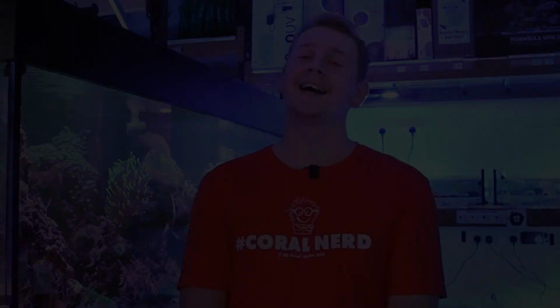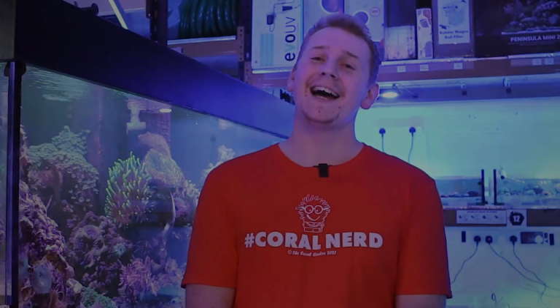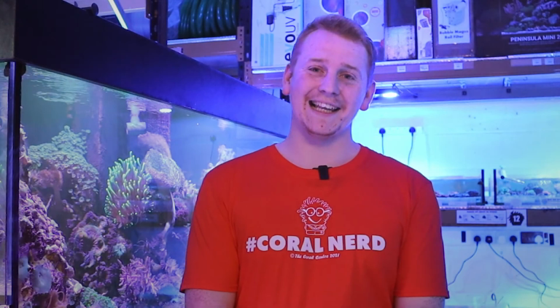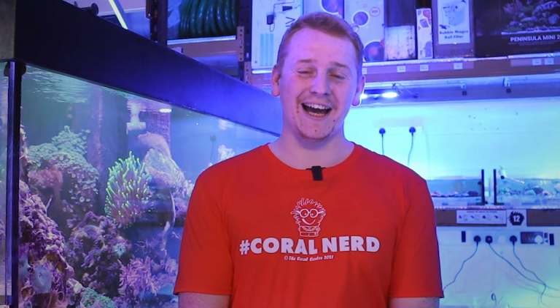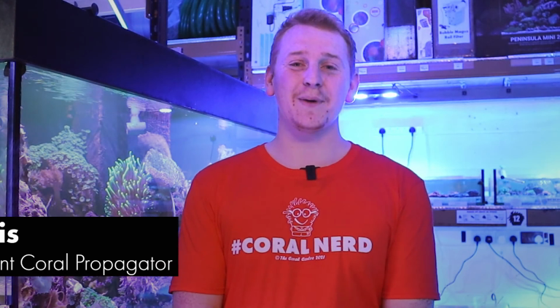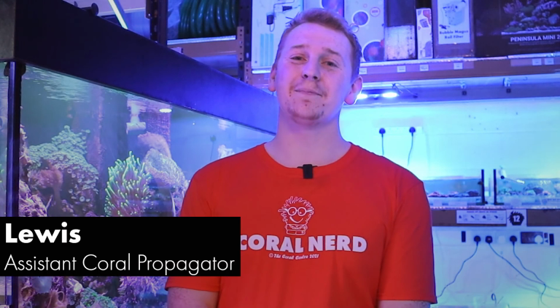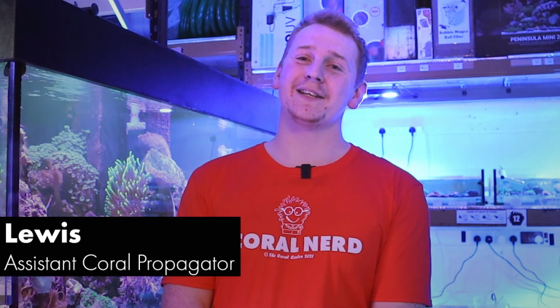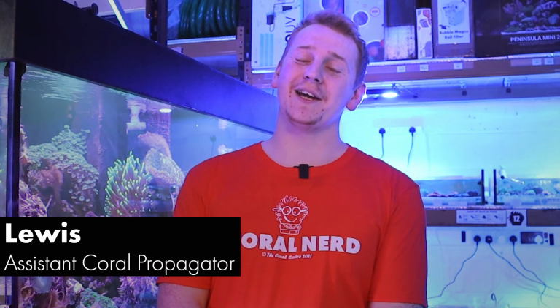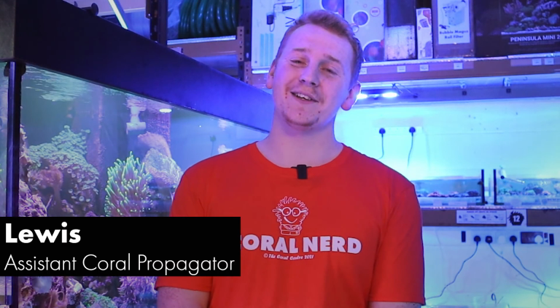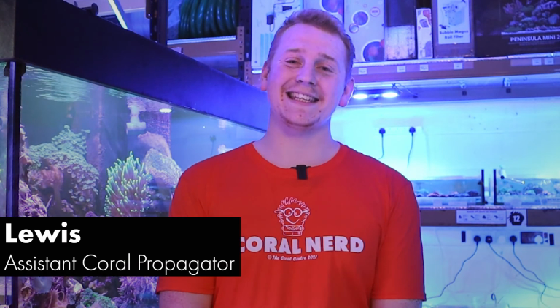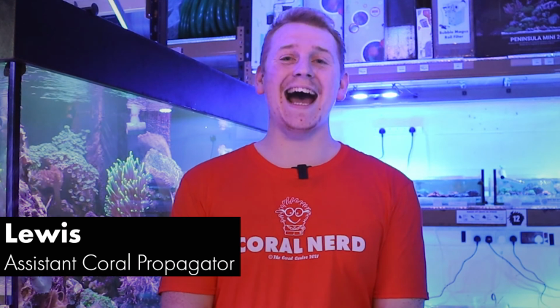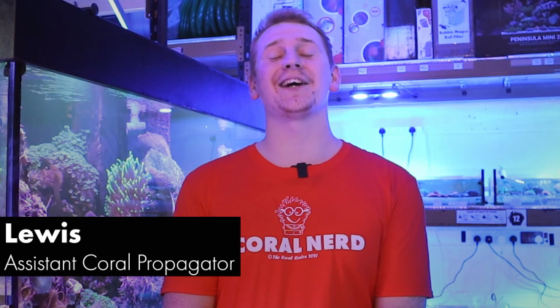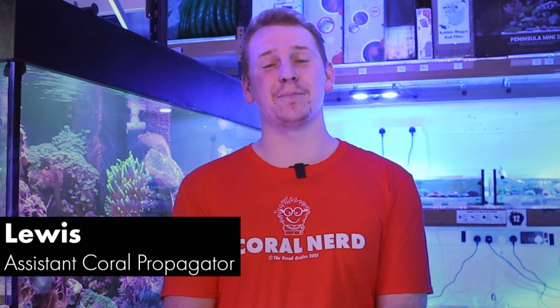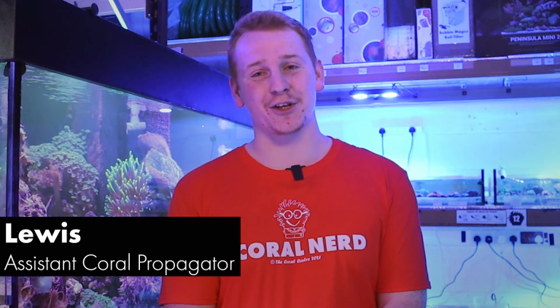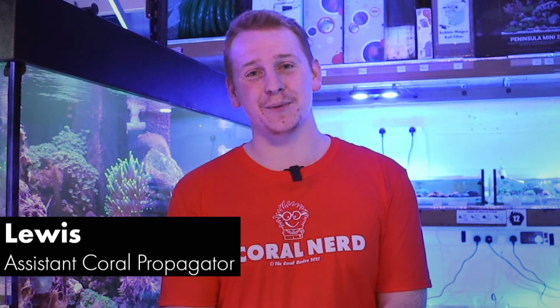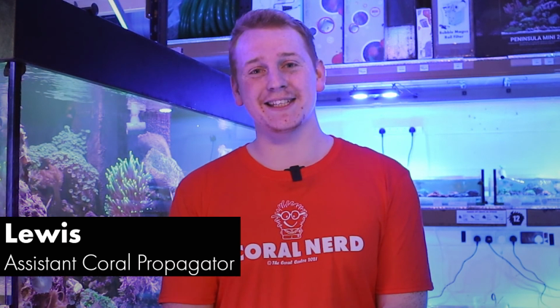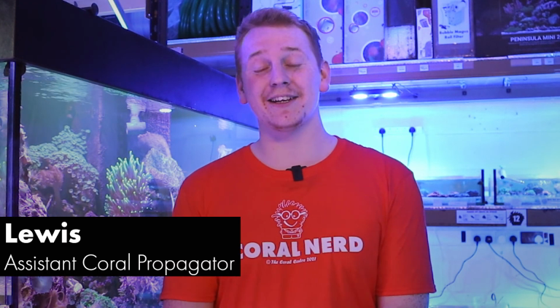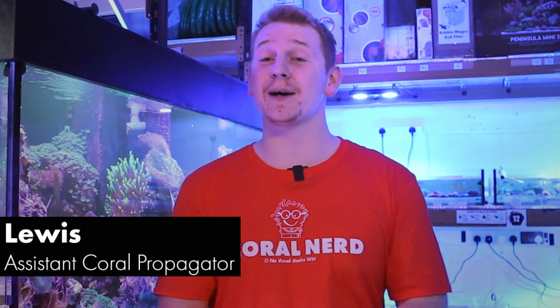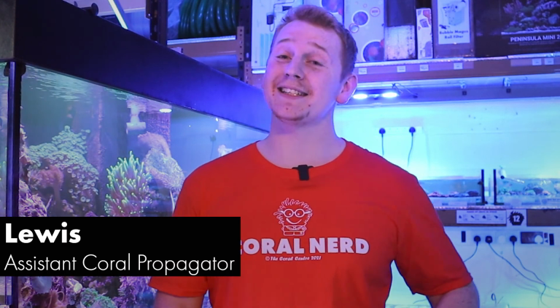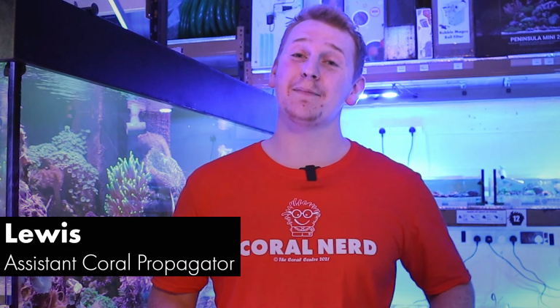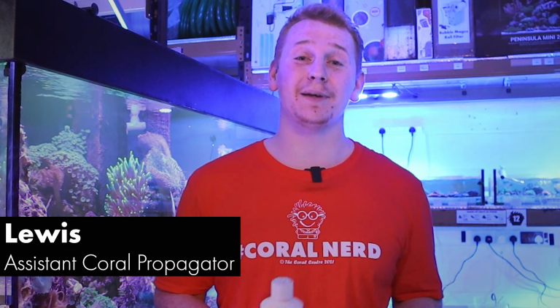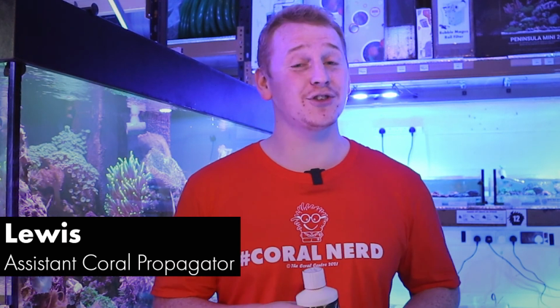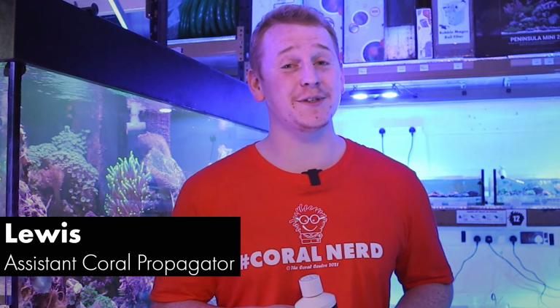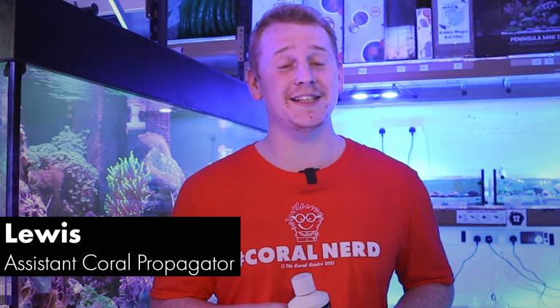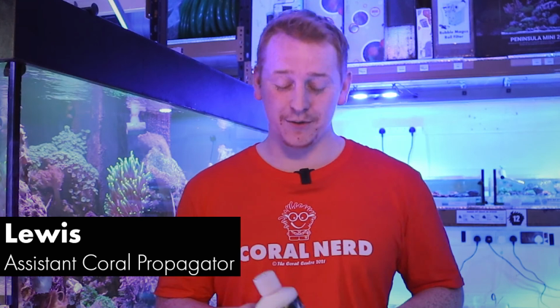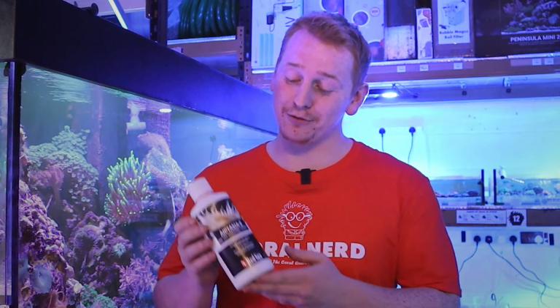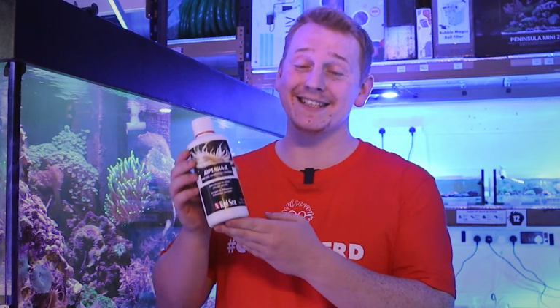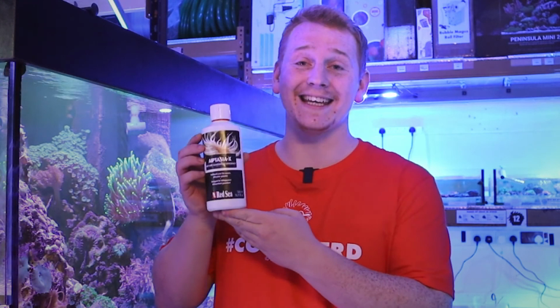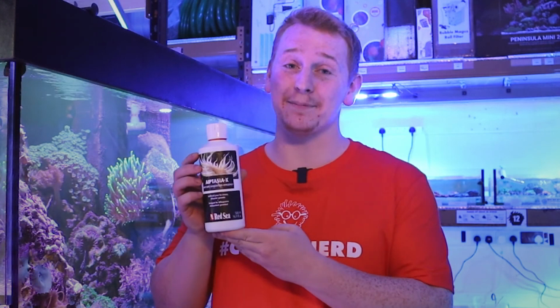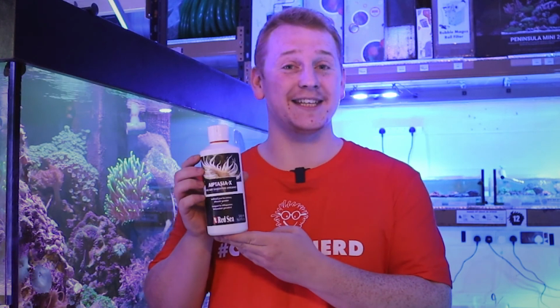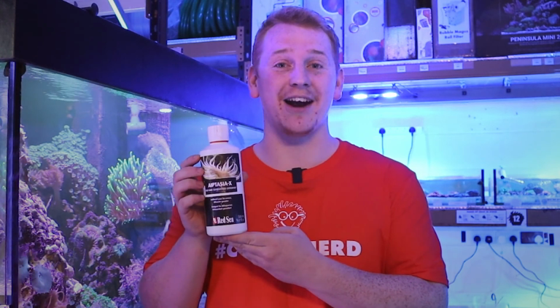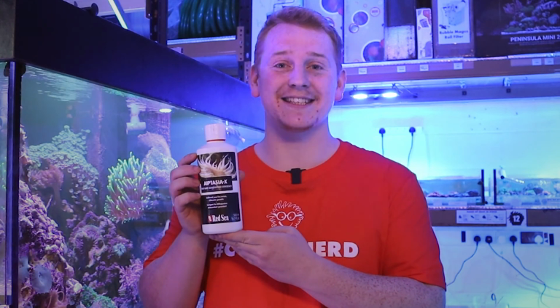Hello guys, welcome back to the Coral Centre and our Product of the Week series, where this time I'll be introducing to you the Red Sea Aptasia X.